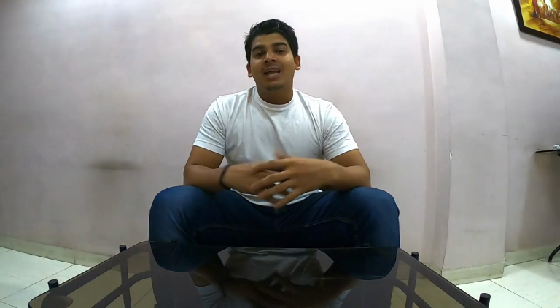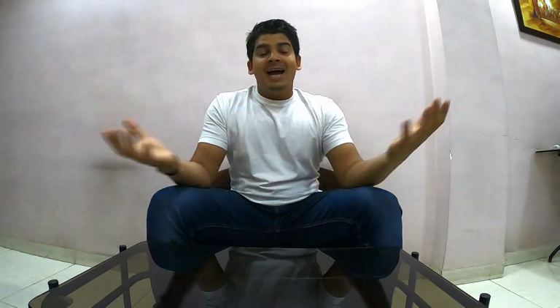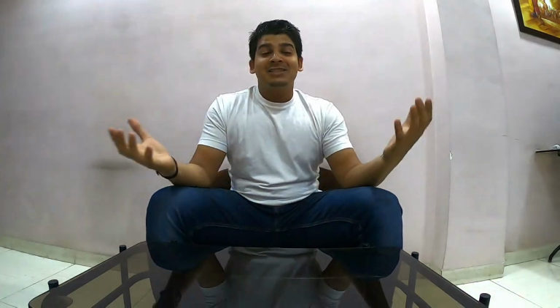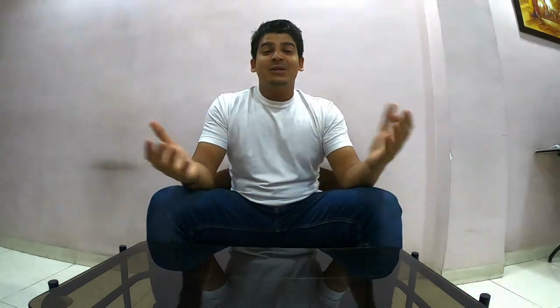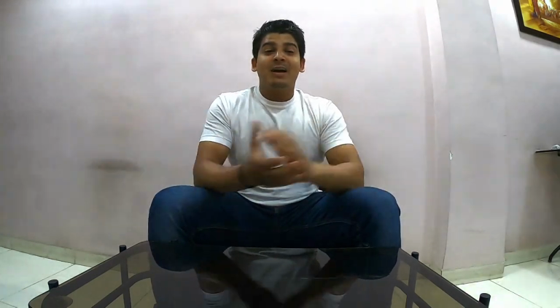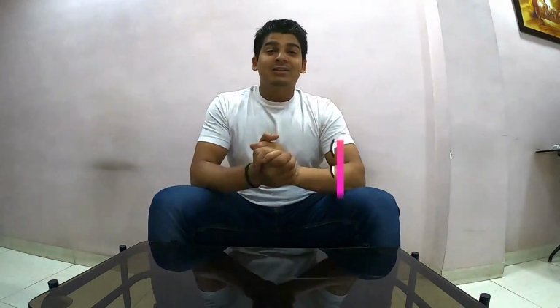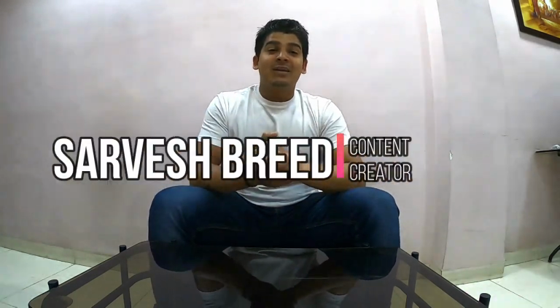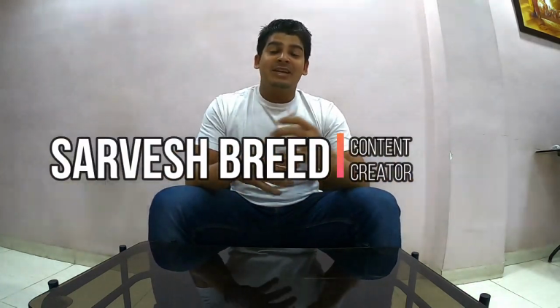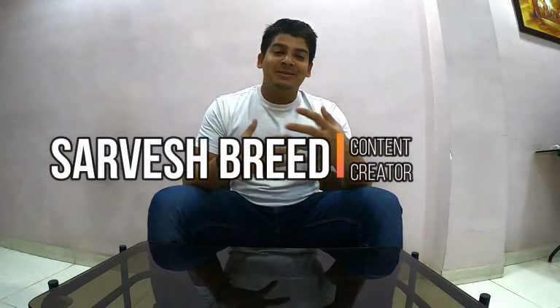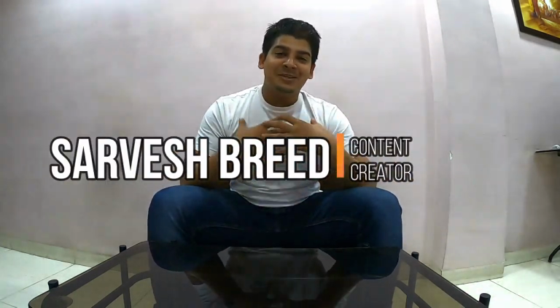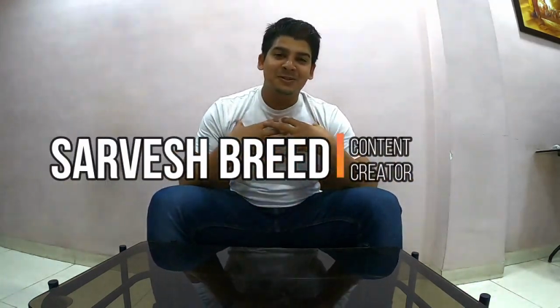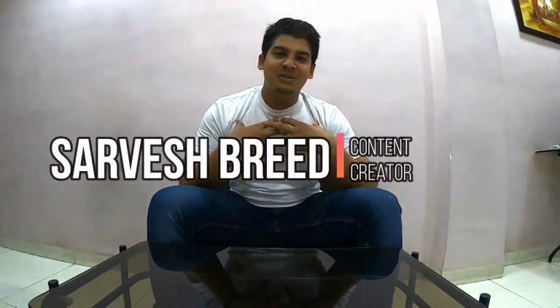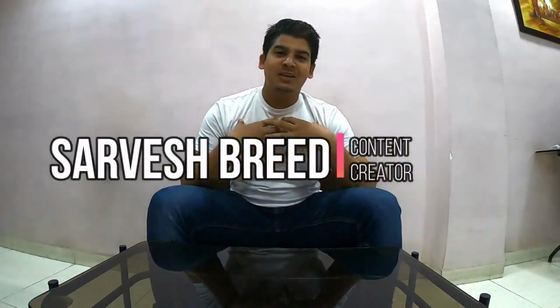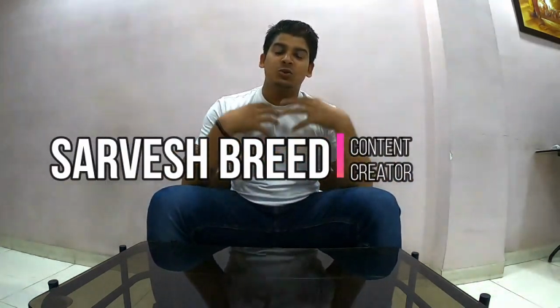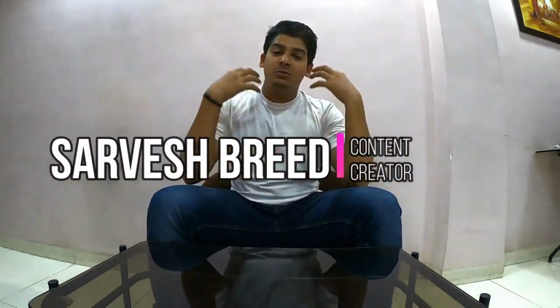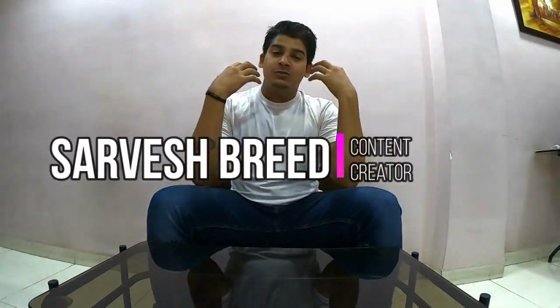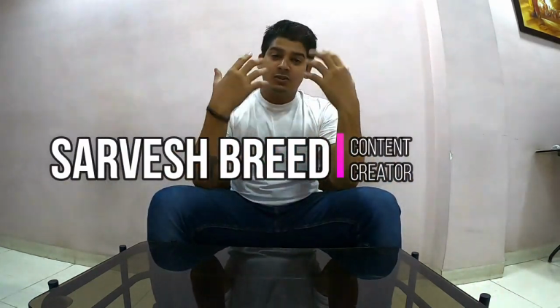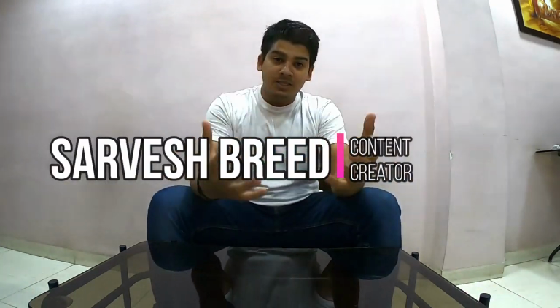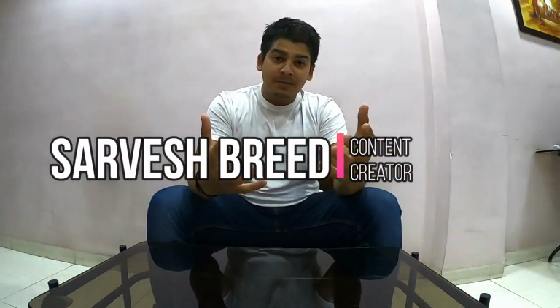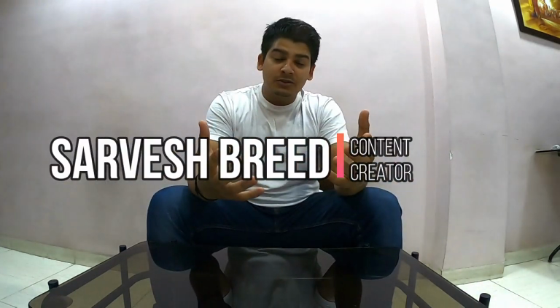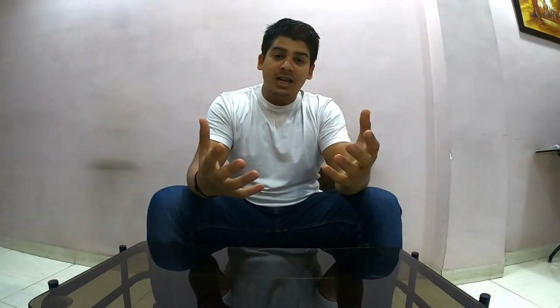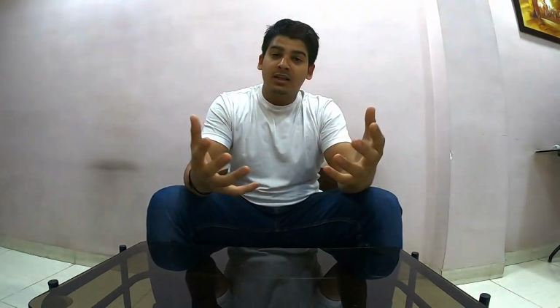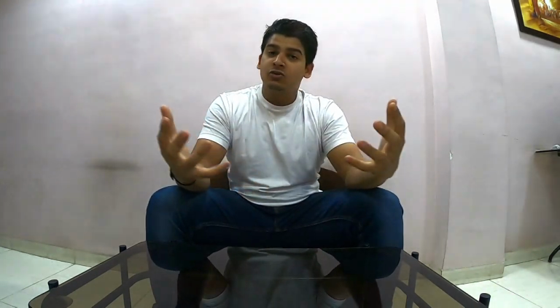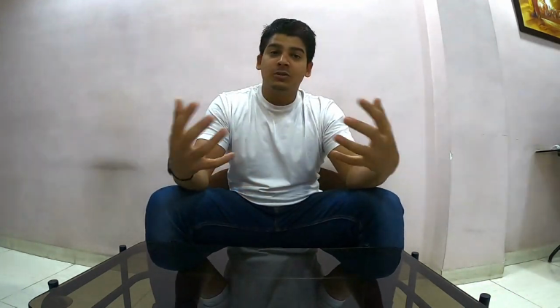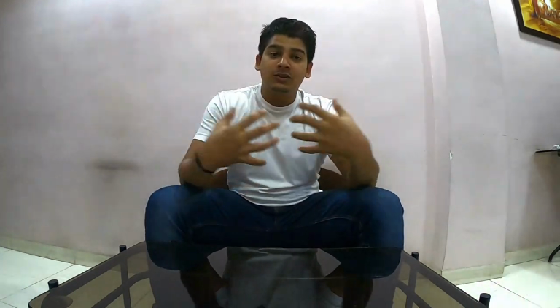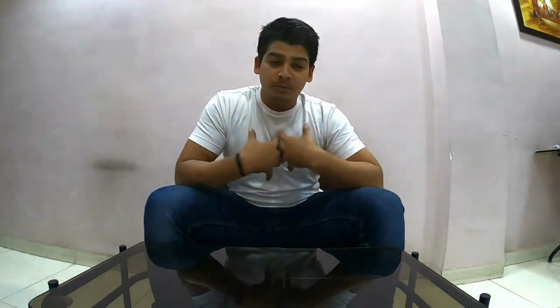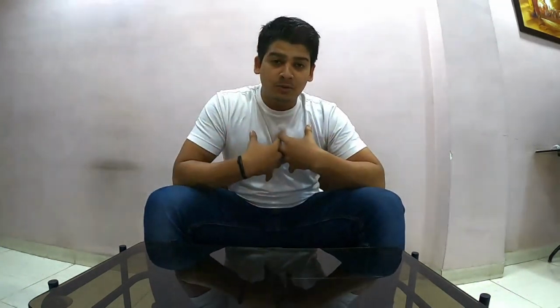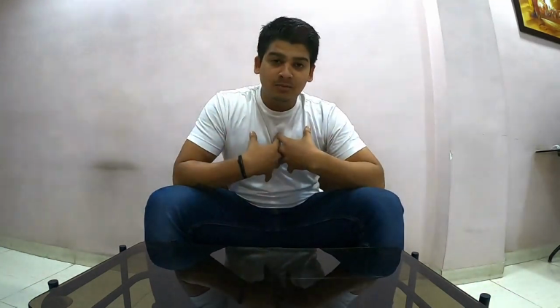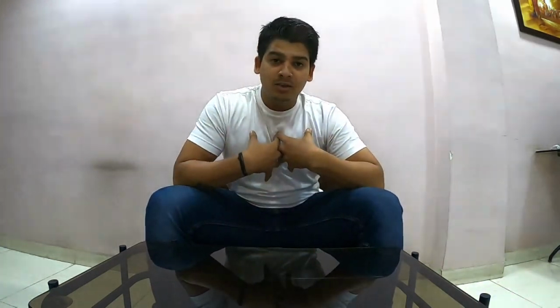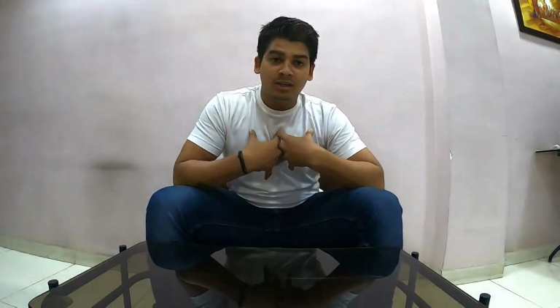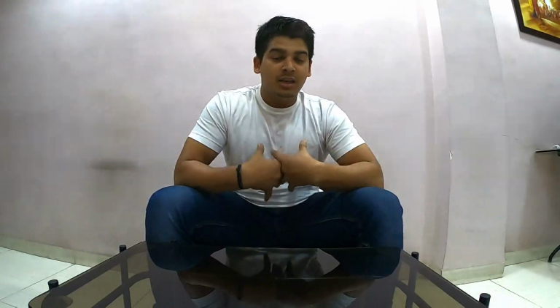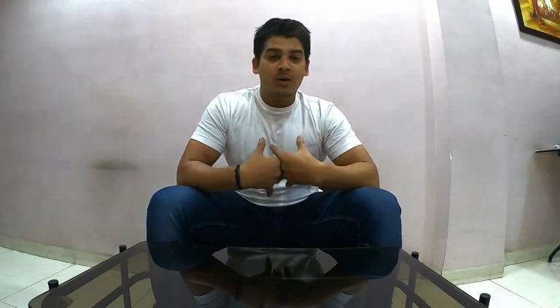Hi guys, welcome back to the channel. My name is Serwish Brie. Thank you so much for subscribing to the channel and supporting me till now.